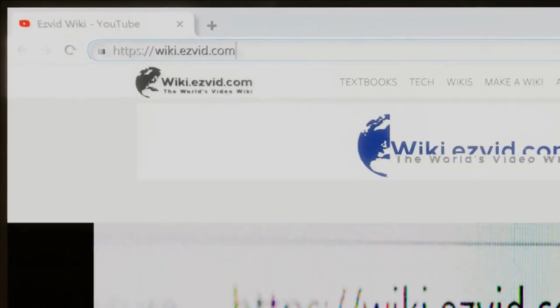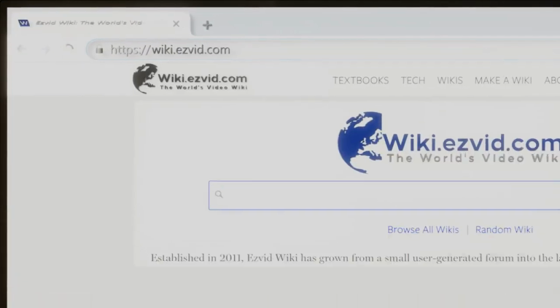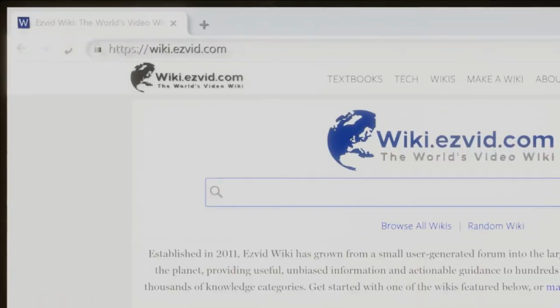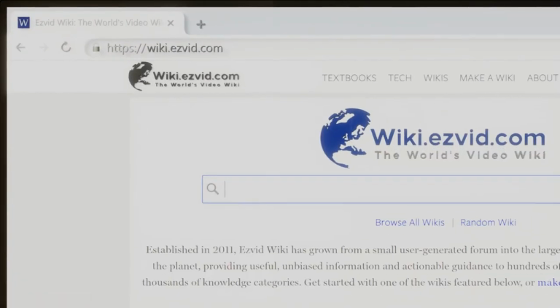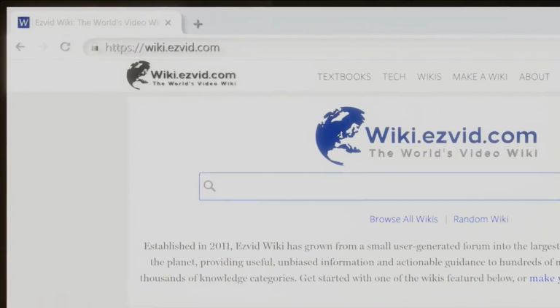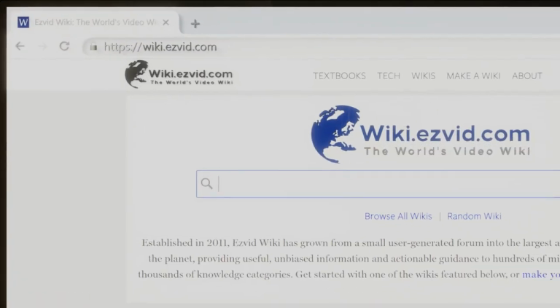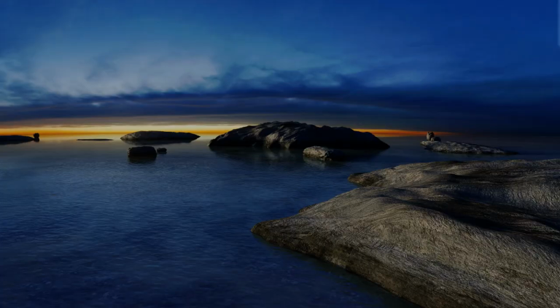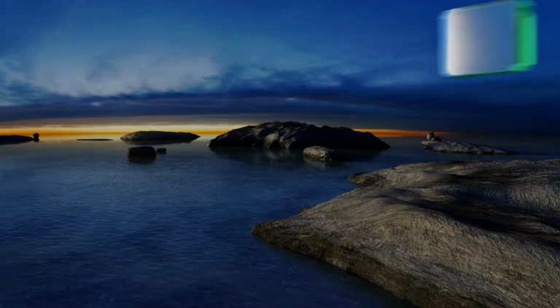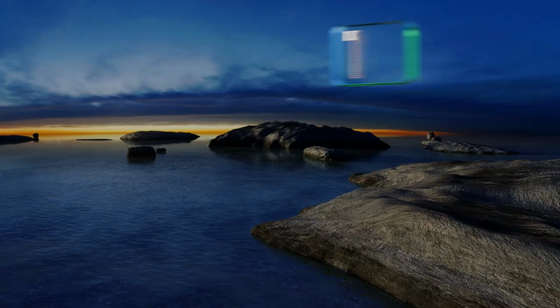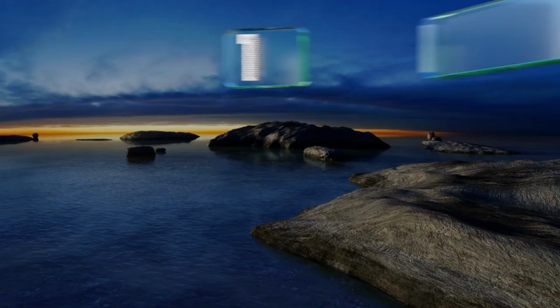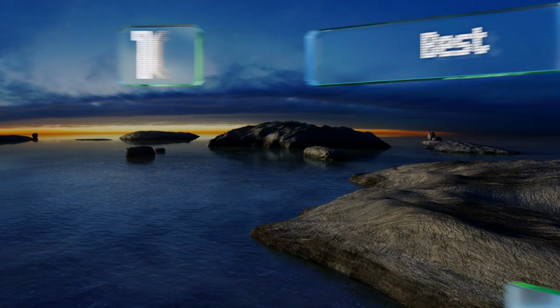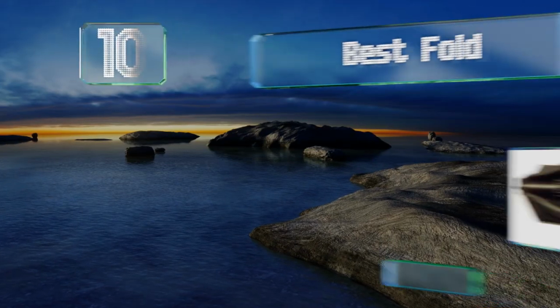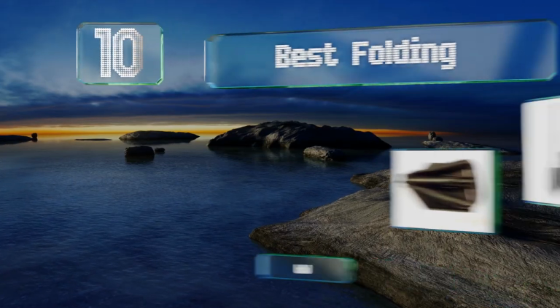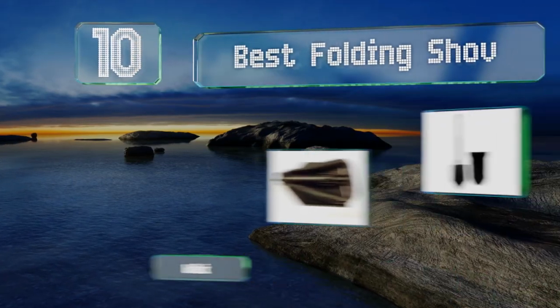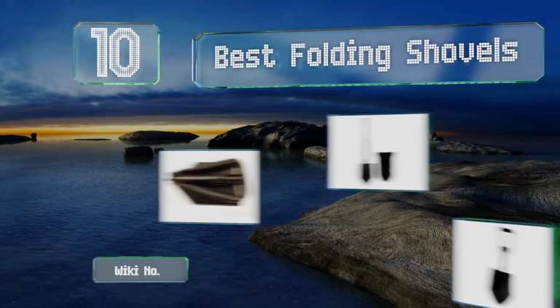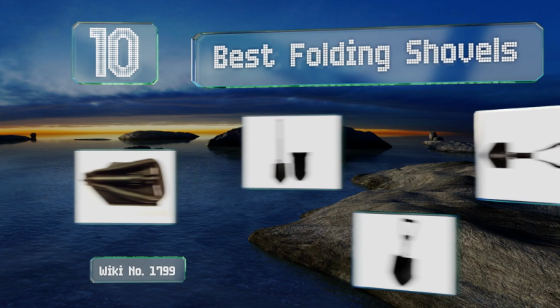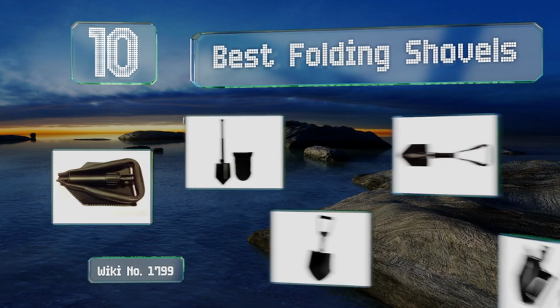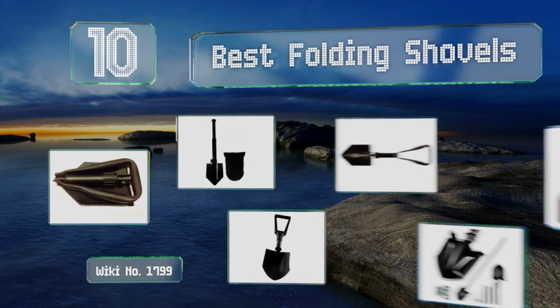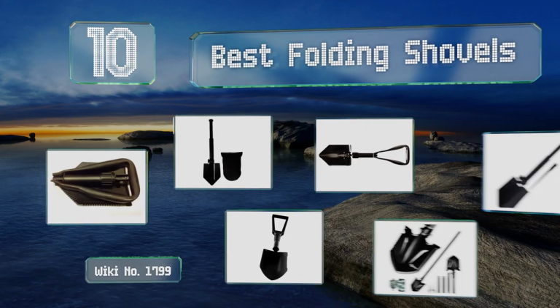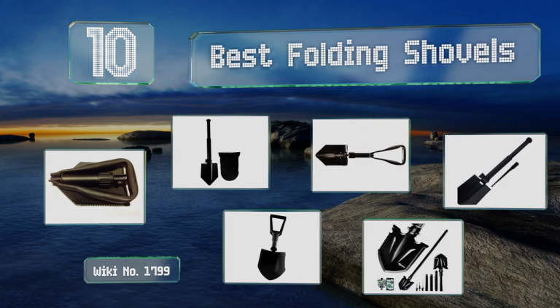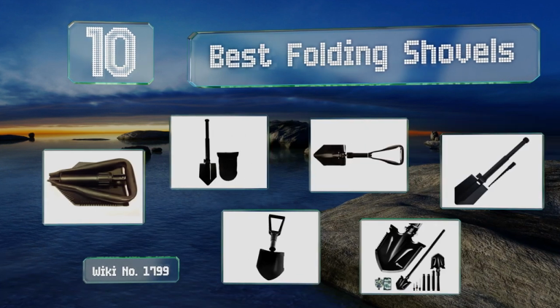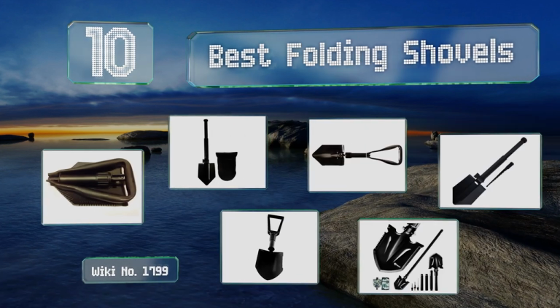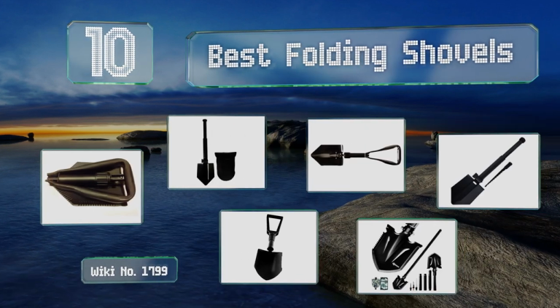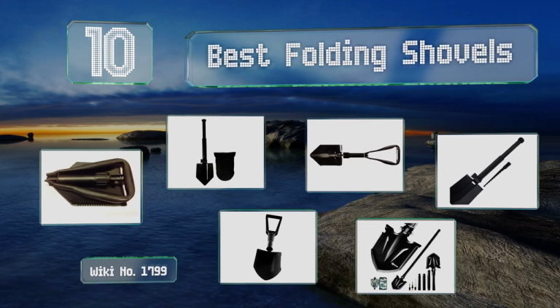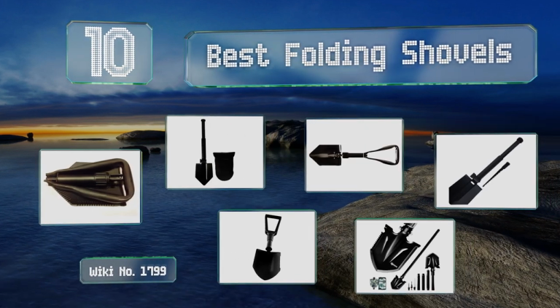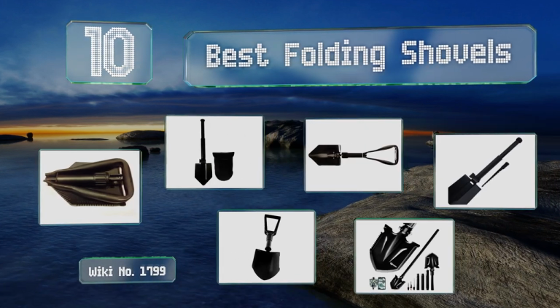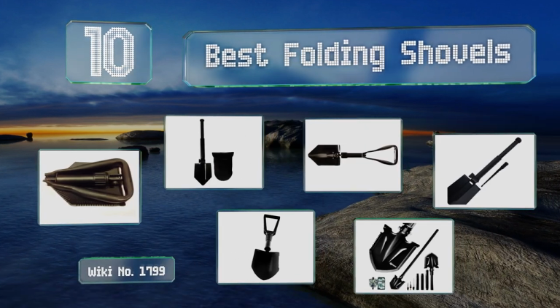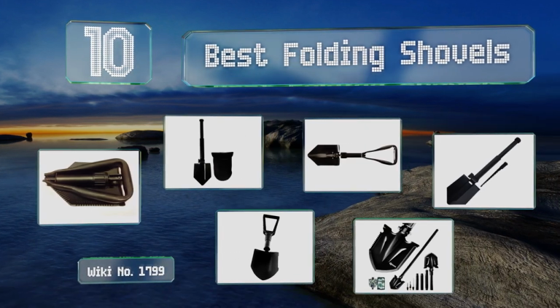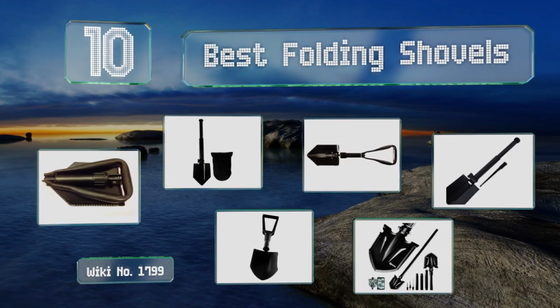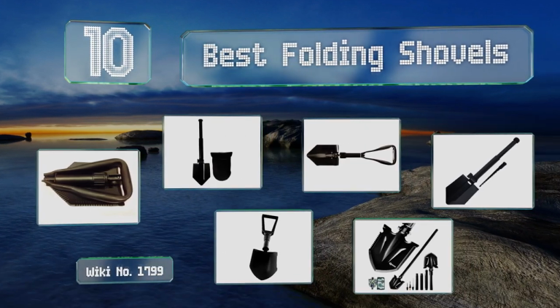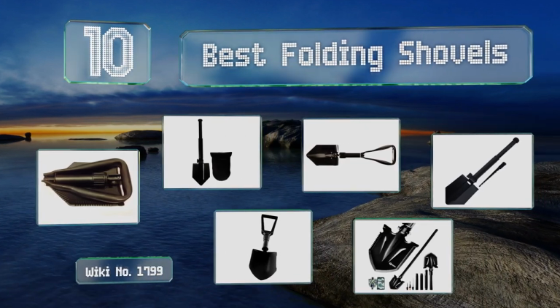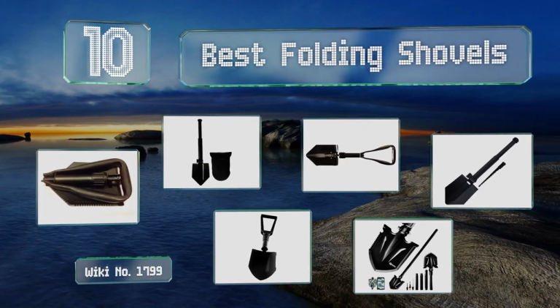EasyVid presents the 10 best folding shovels. Let's get started with the list.